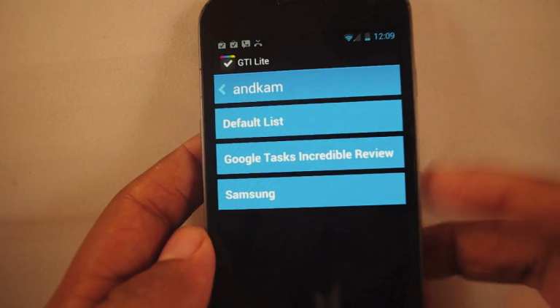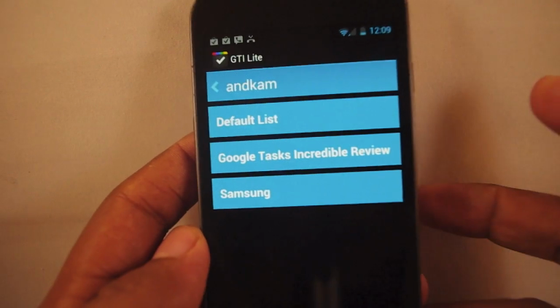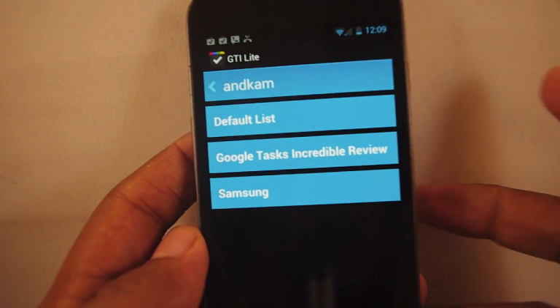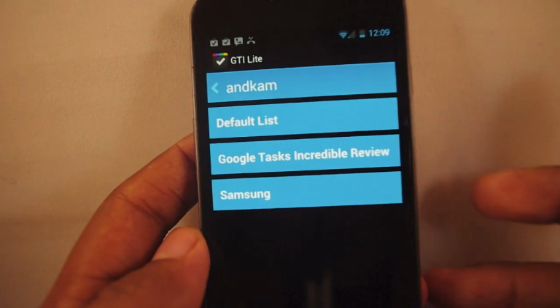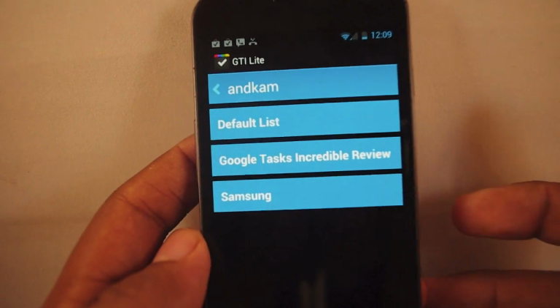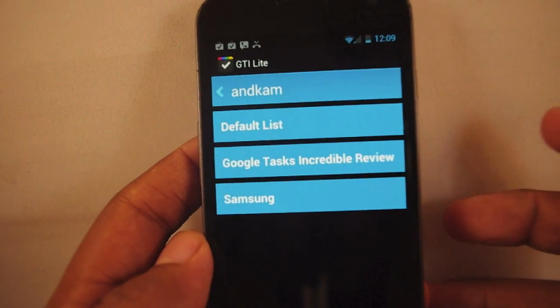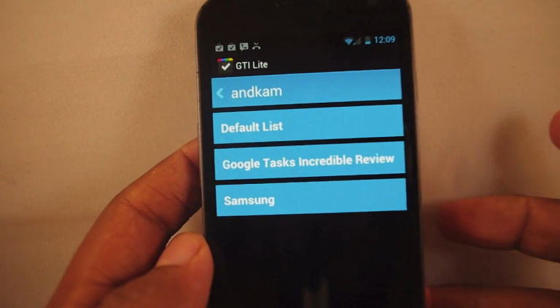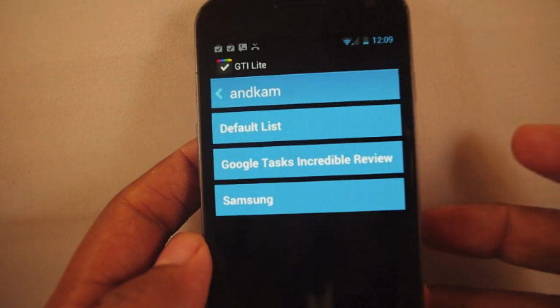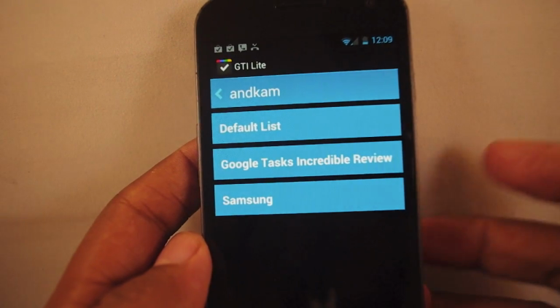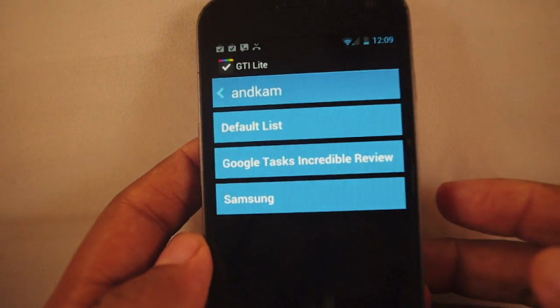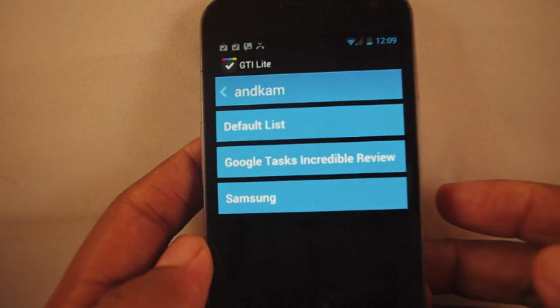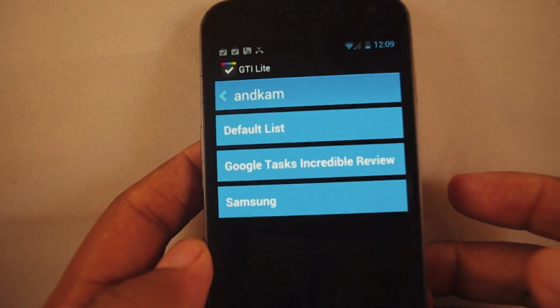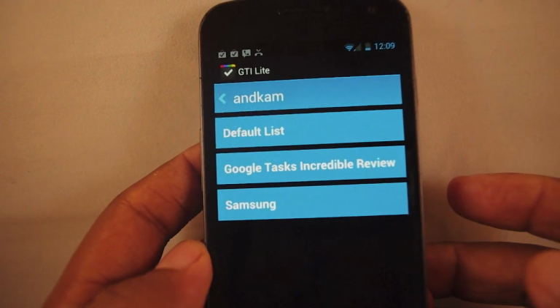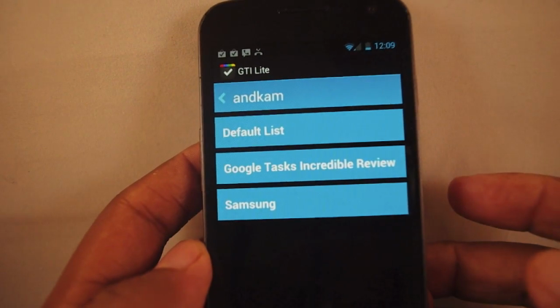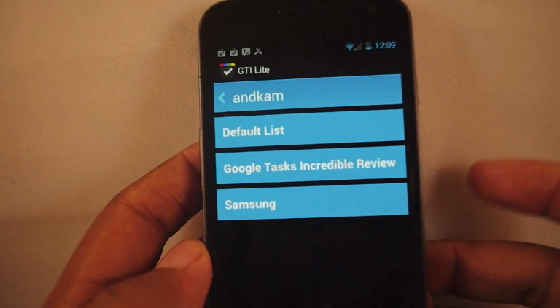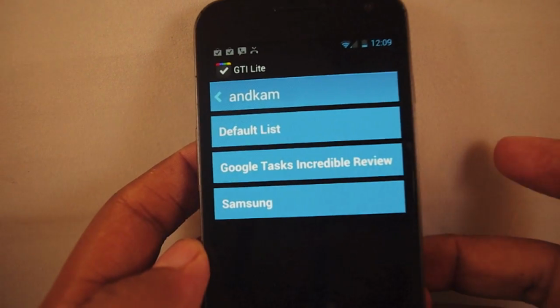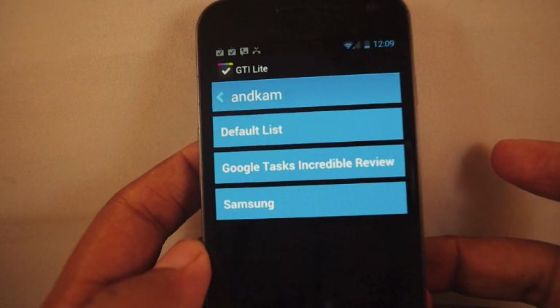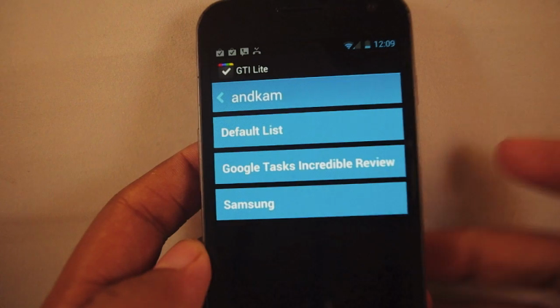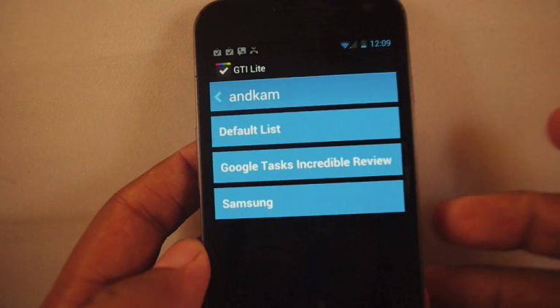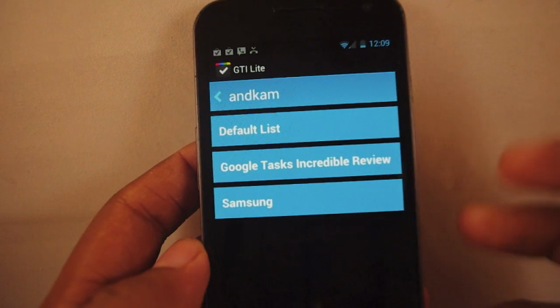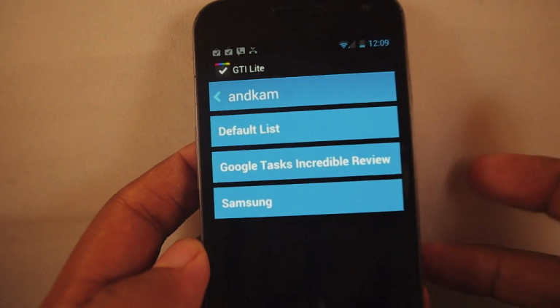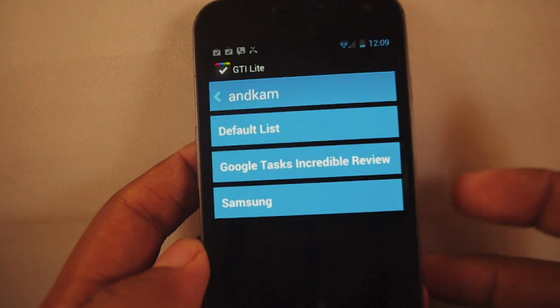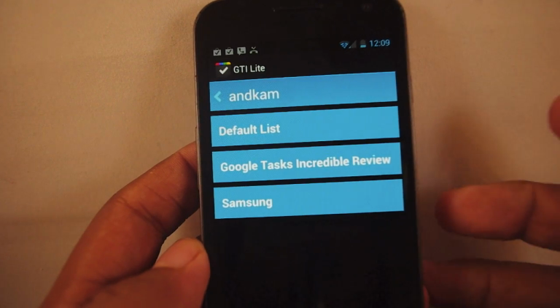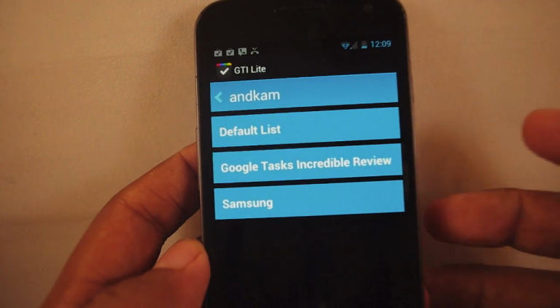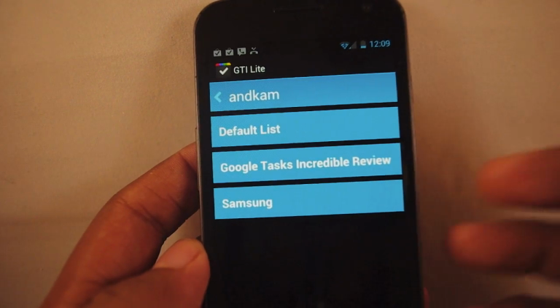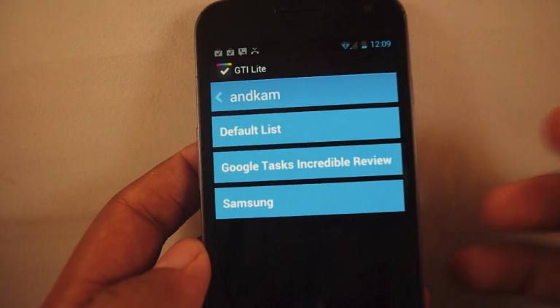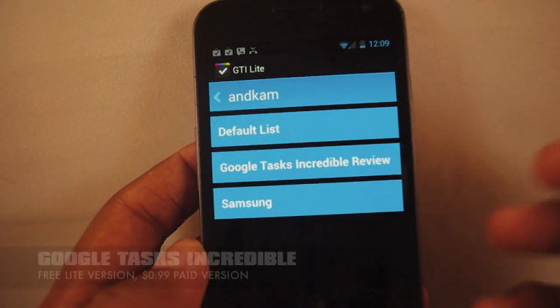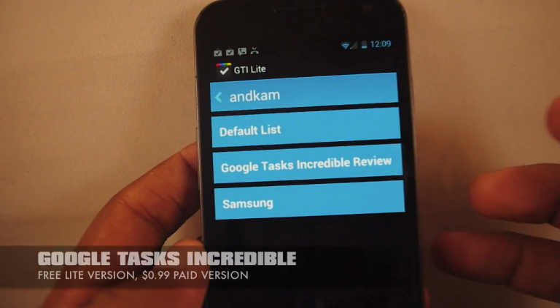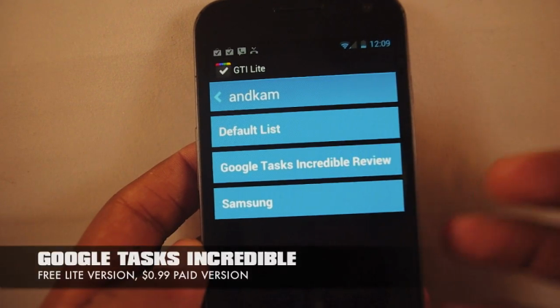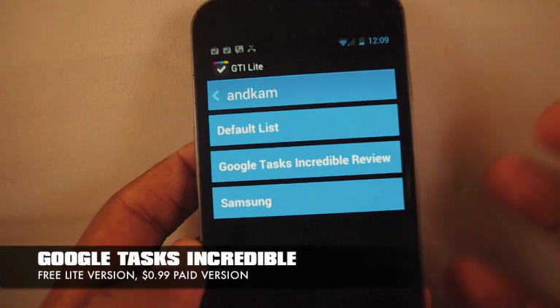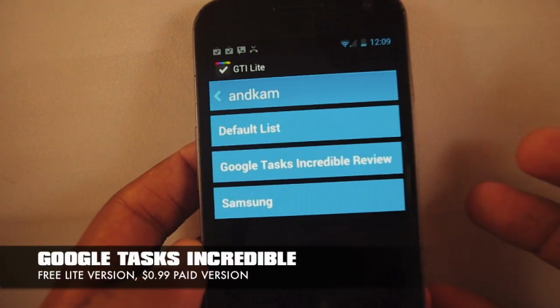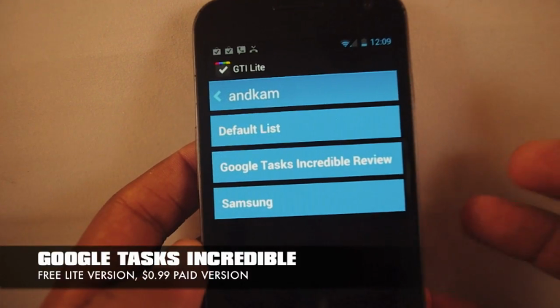Hey guys, this is Andrew from adroianica.com taking a quick look at a to-do list app called Google Tasks Incredible.